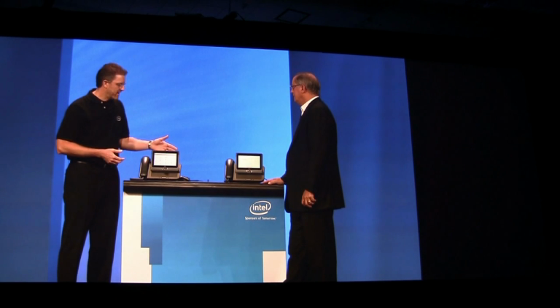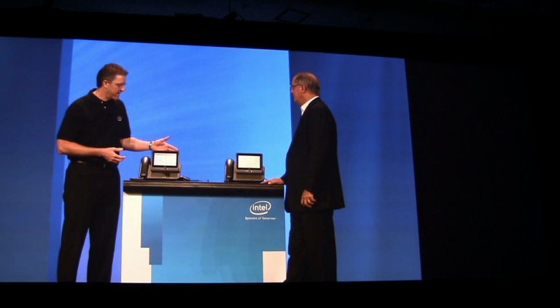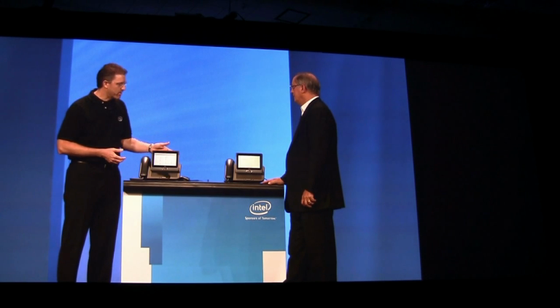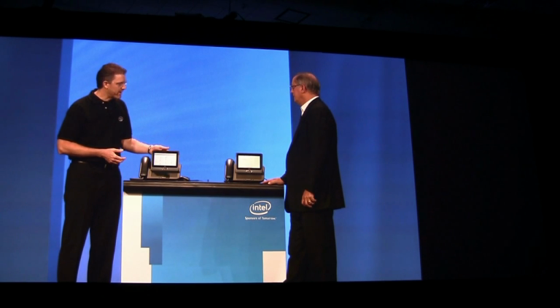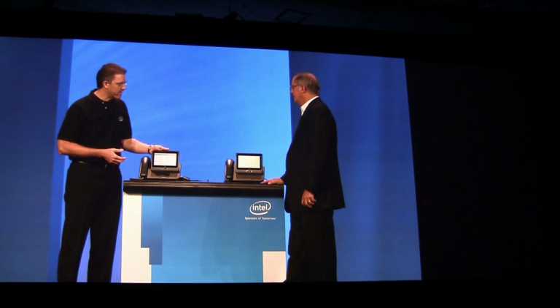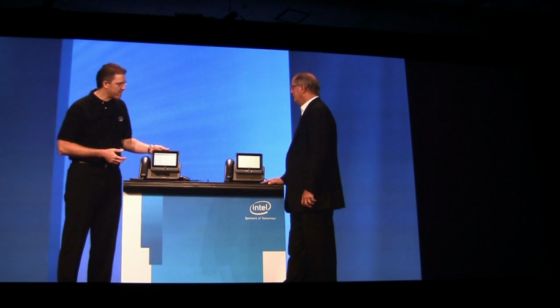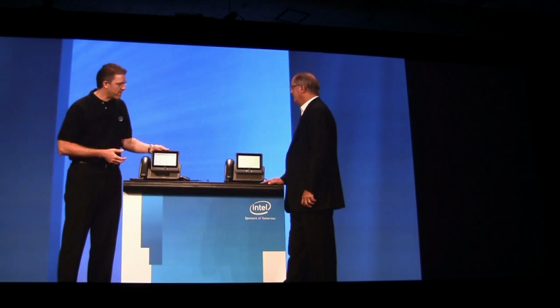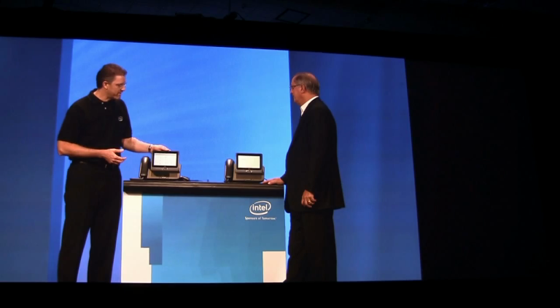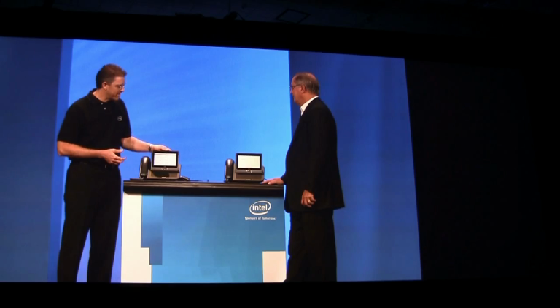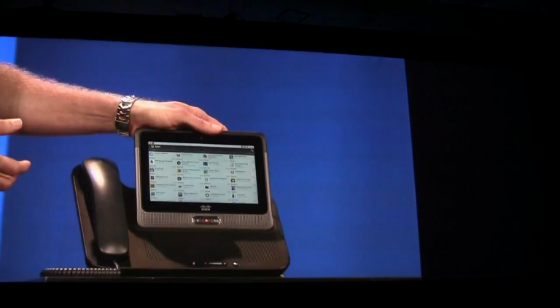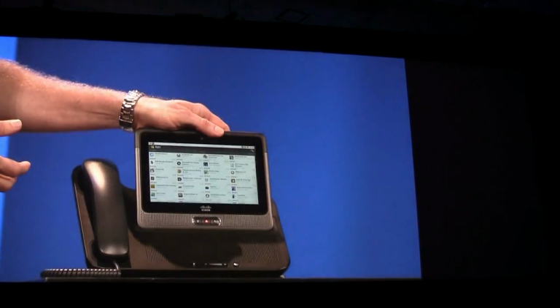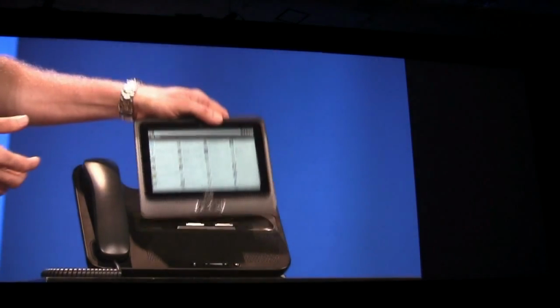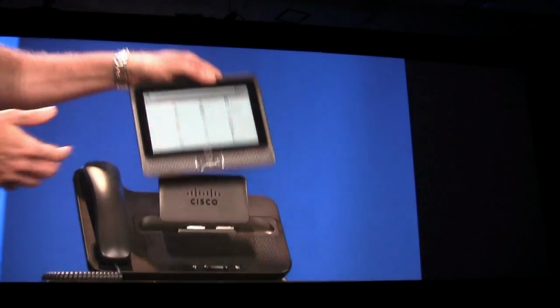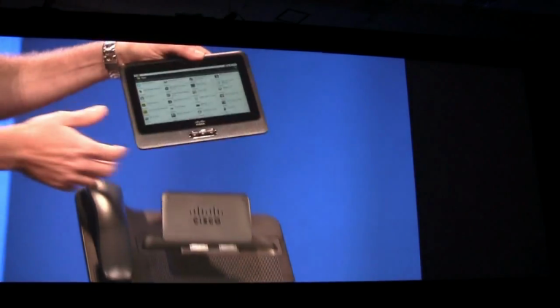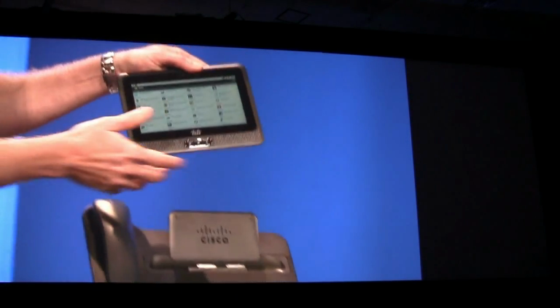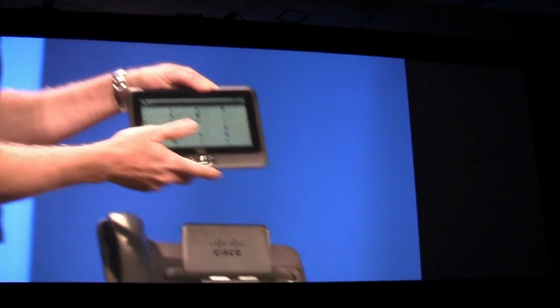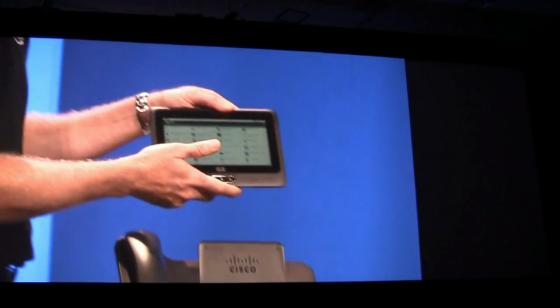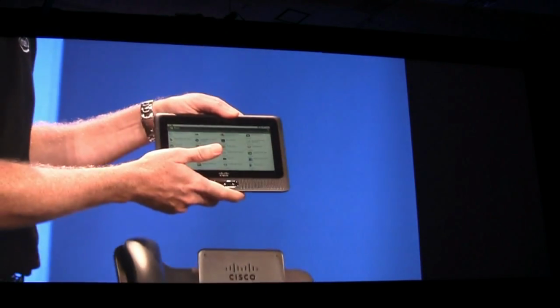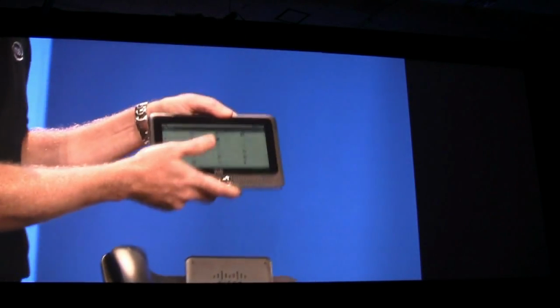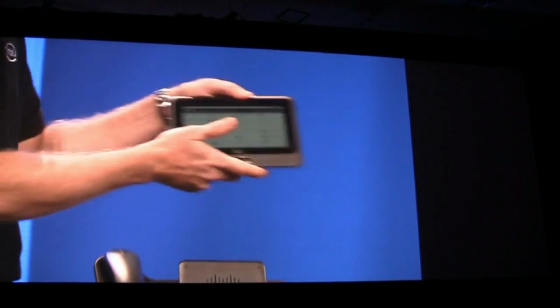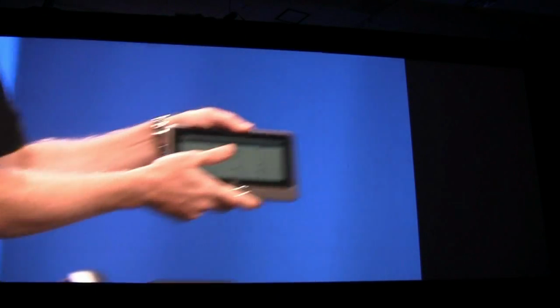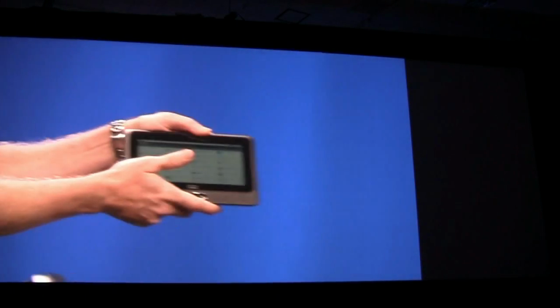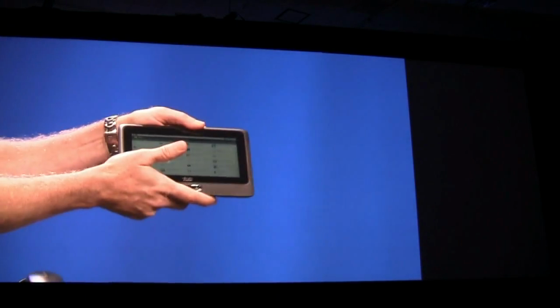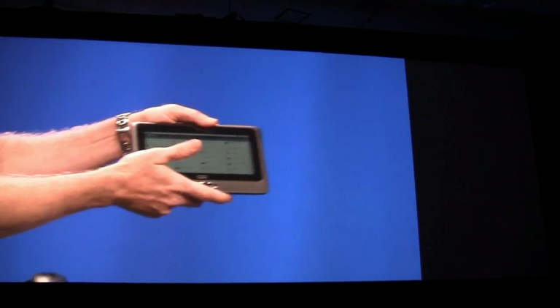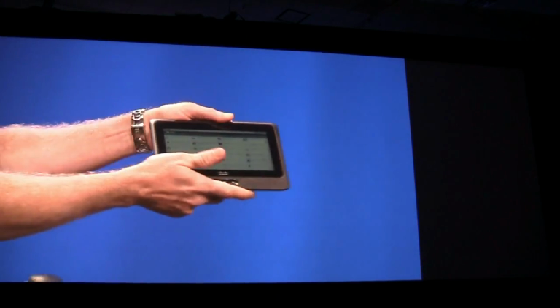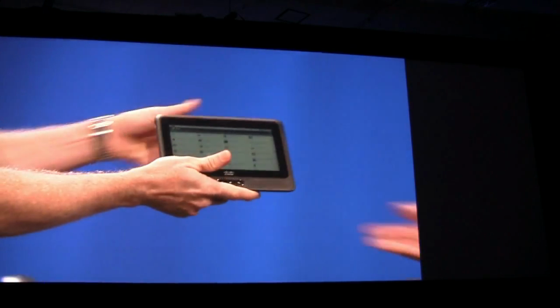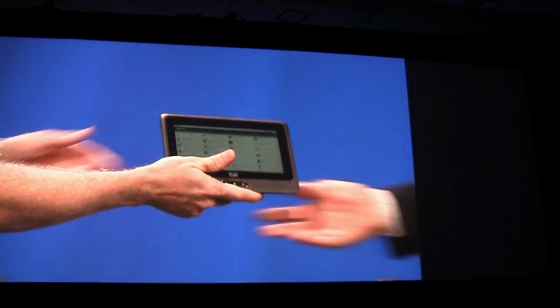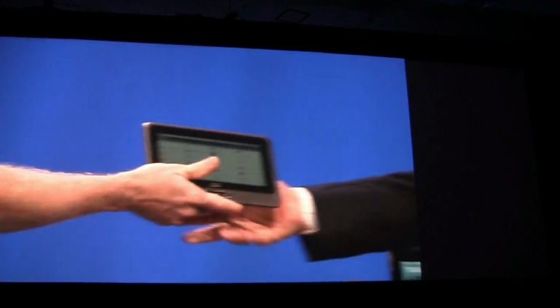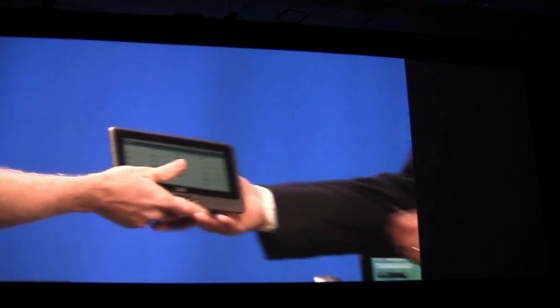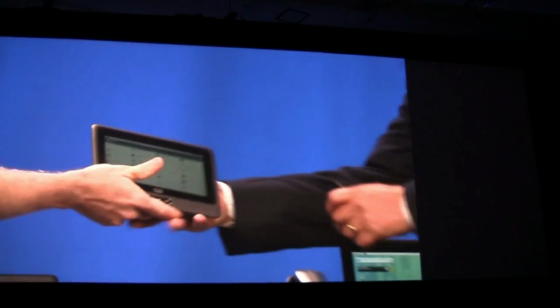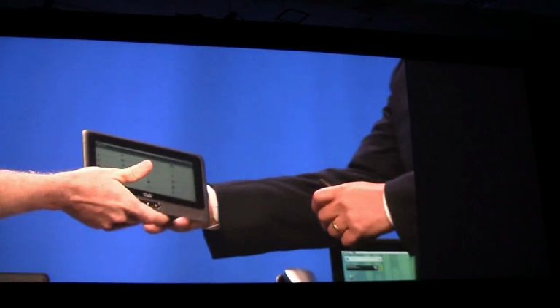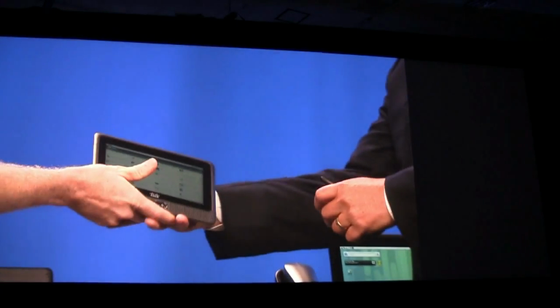And by the way, Paul, this is a tablet as well. So you can take all that great functionality on the go with you.